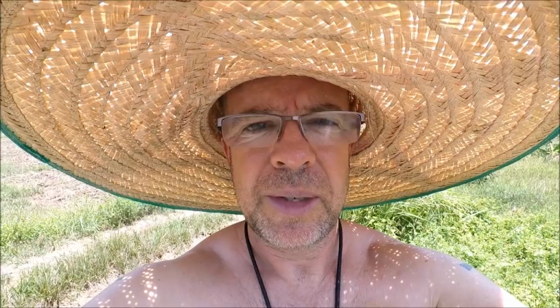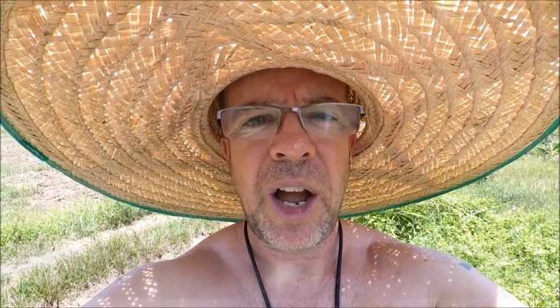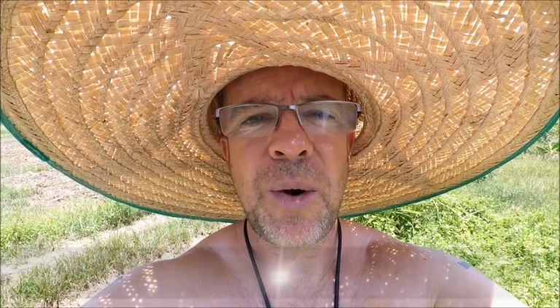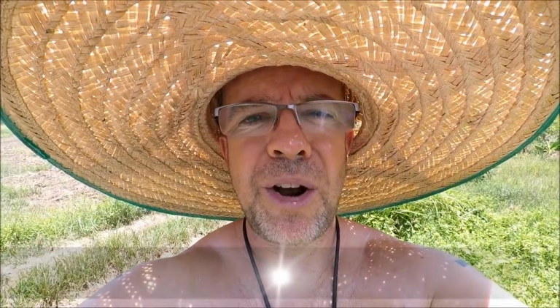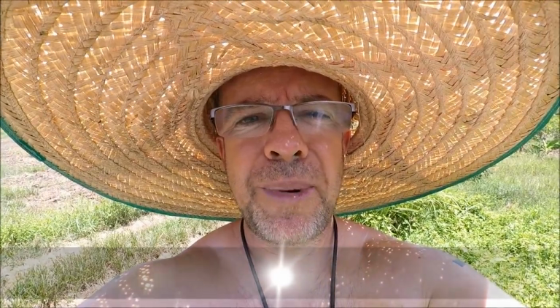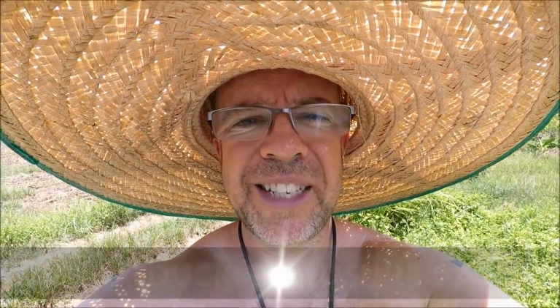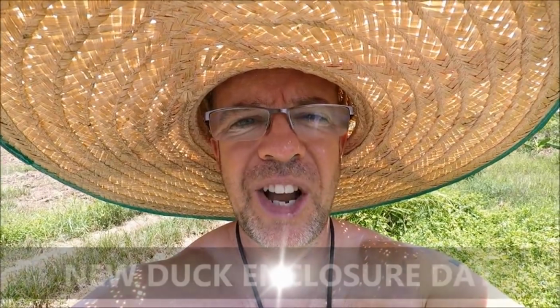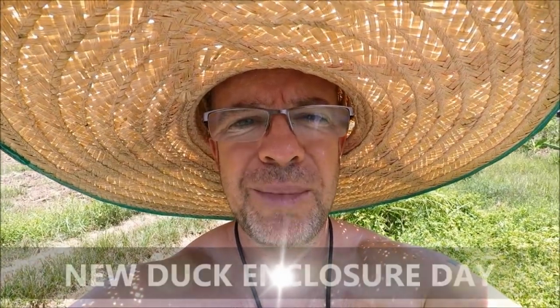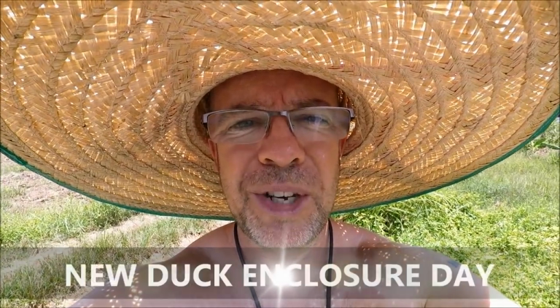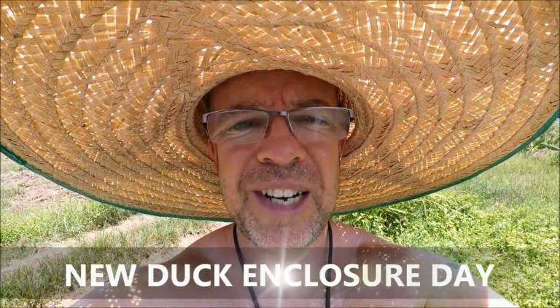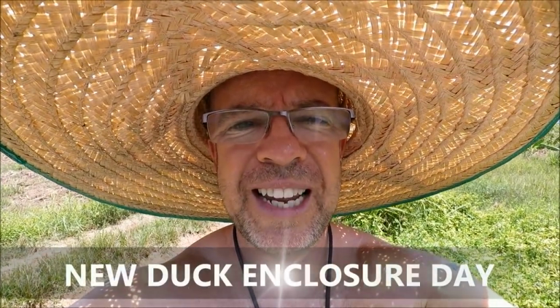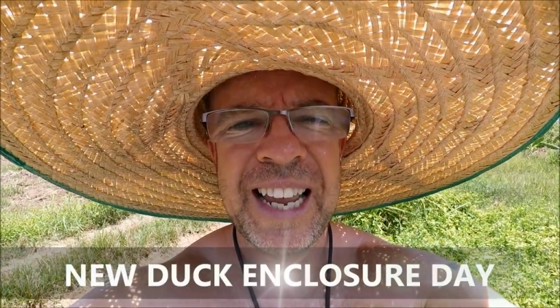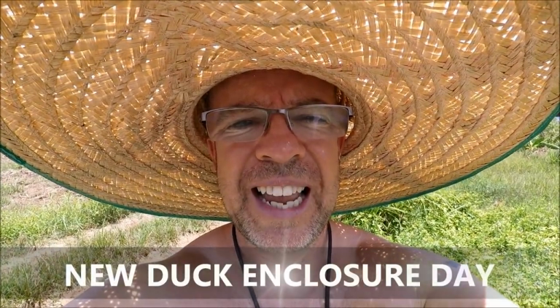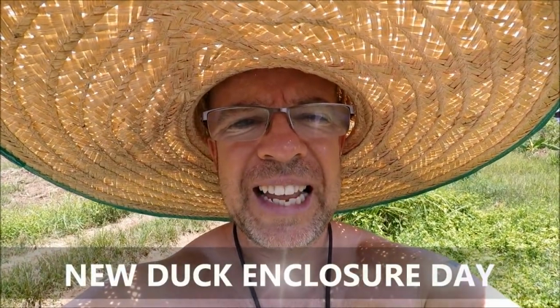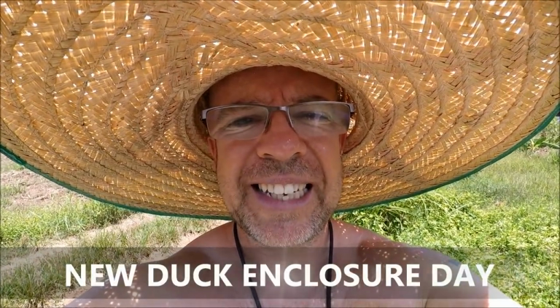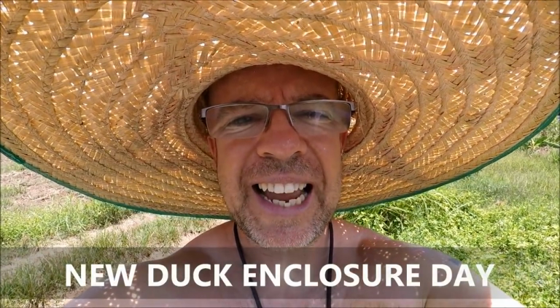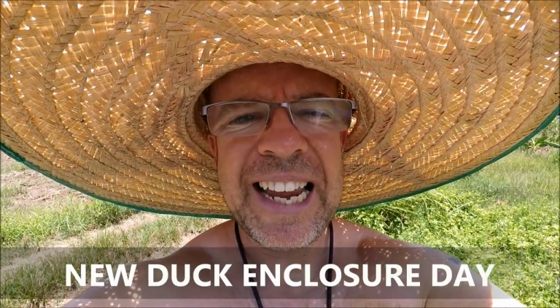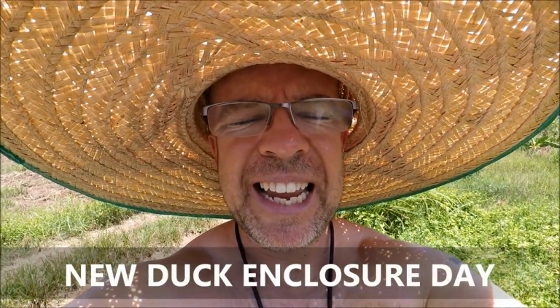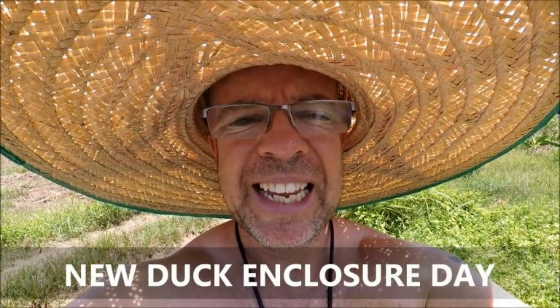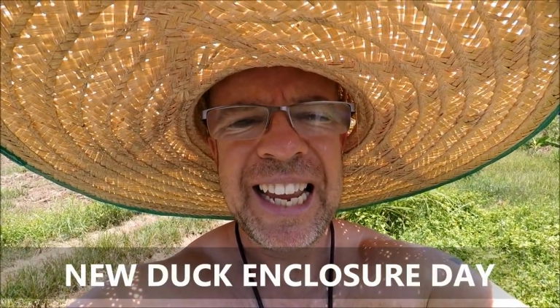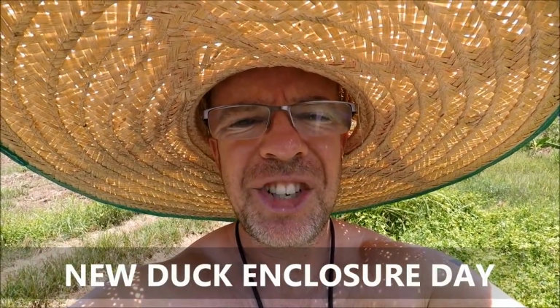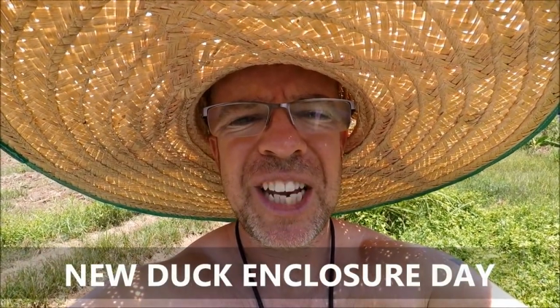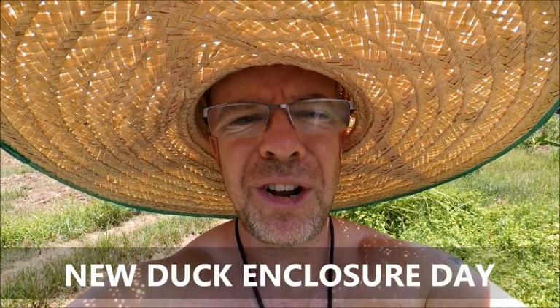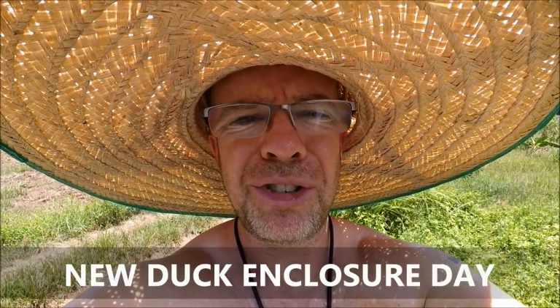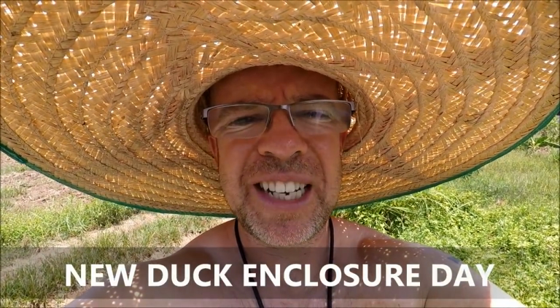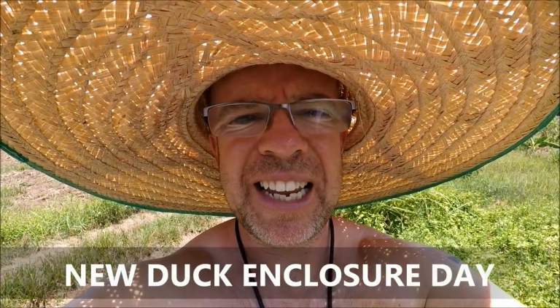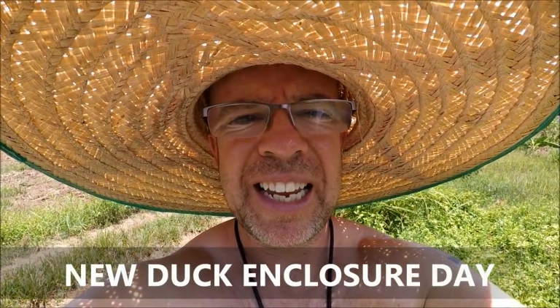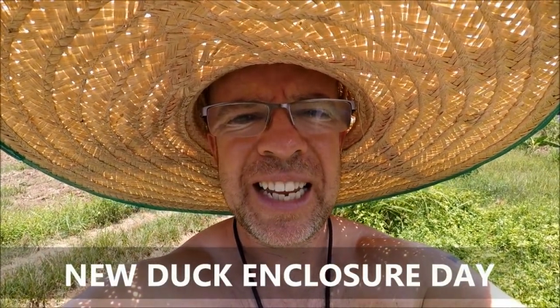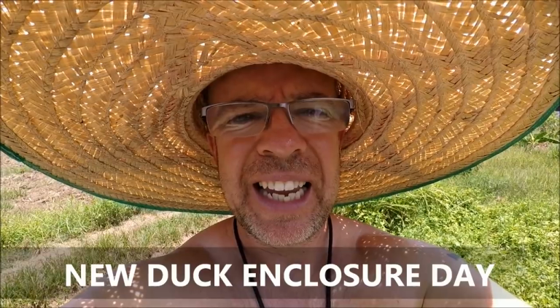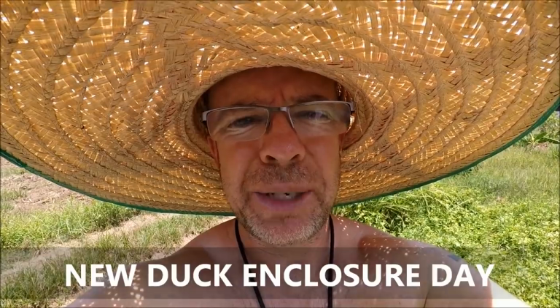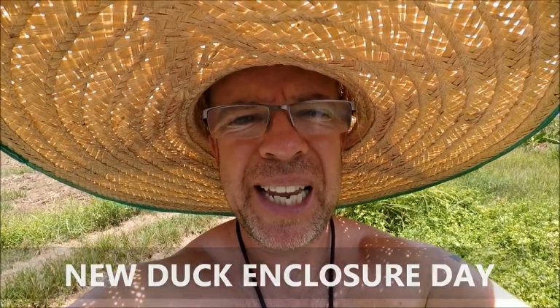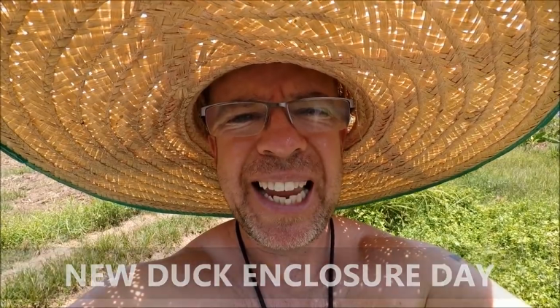Hi and welcome back to Tiling with Toon and Lee, and today it's duck enclosure day — it's a biggie.